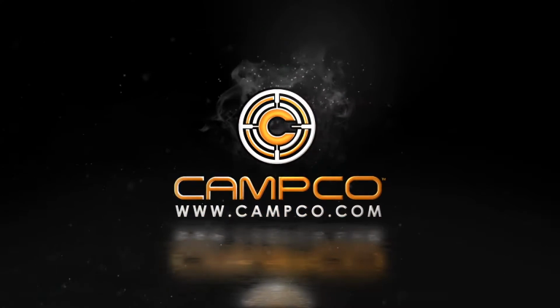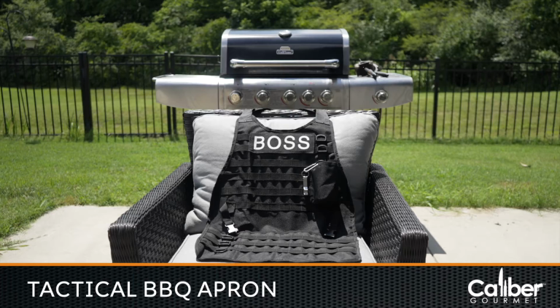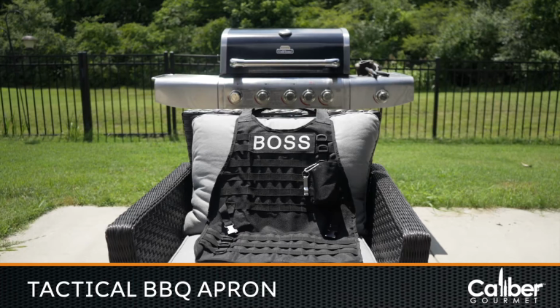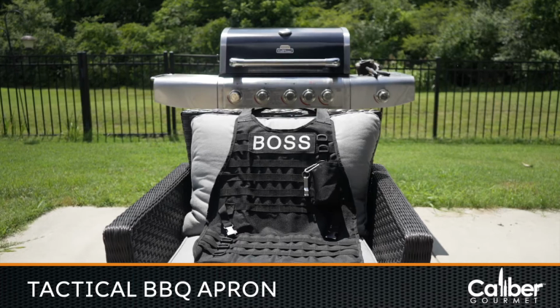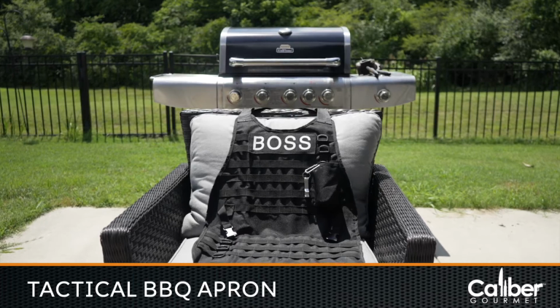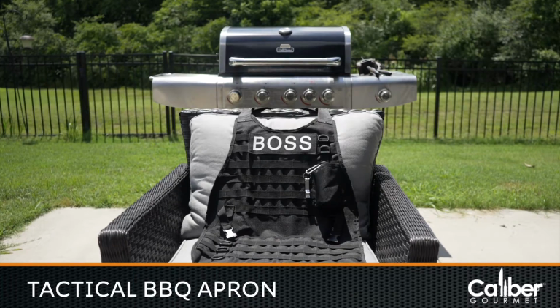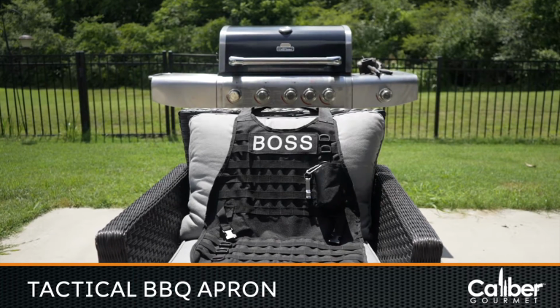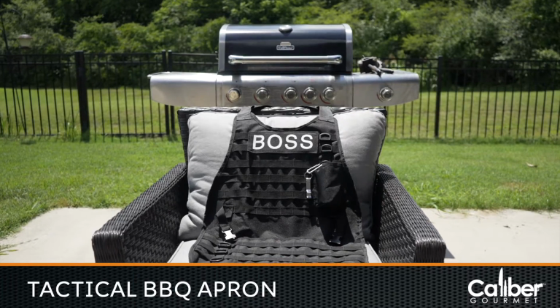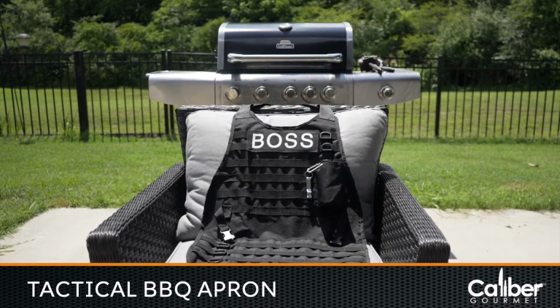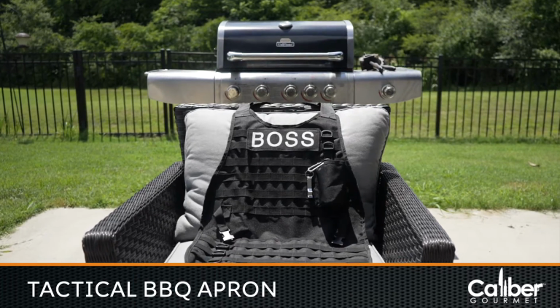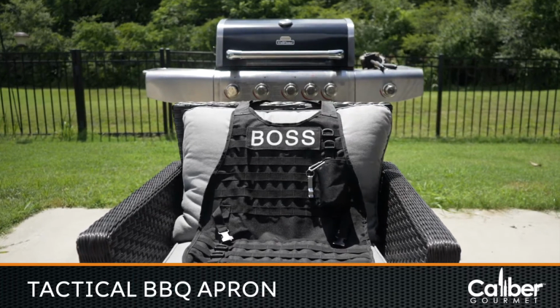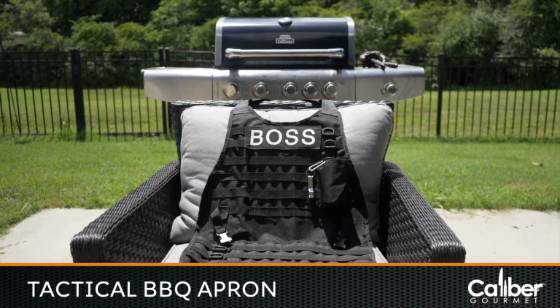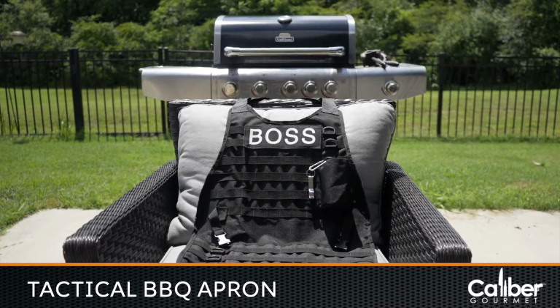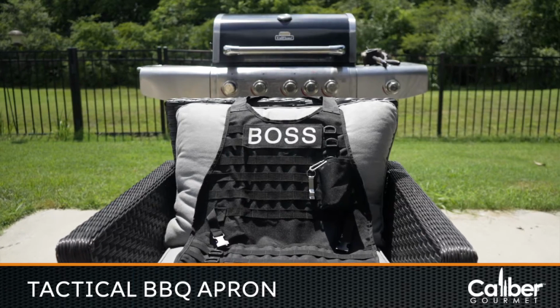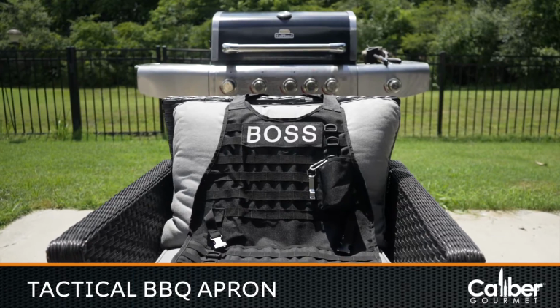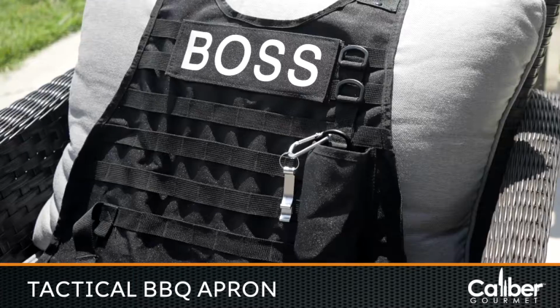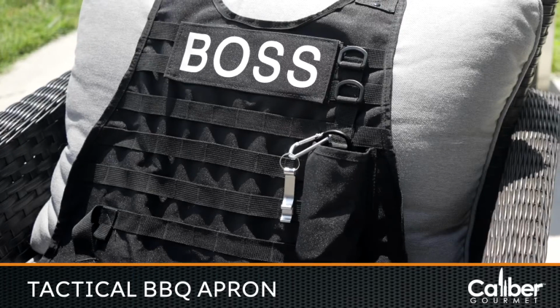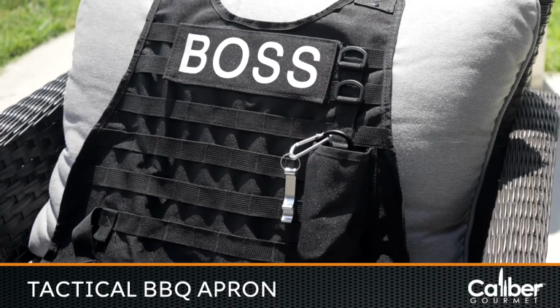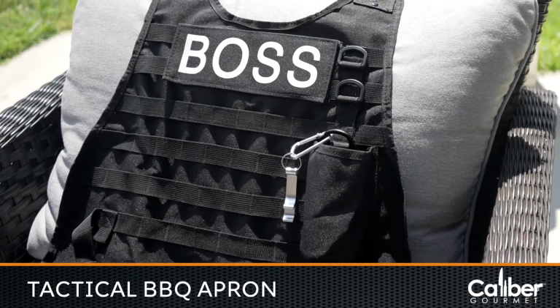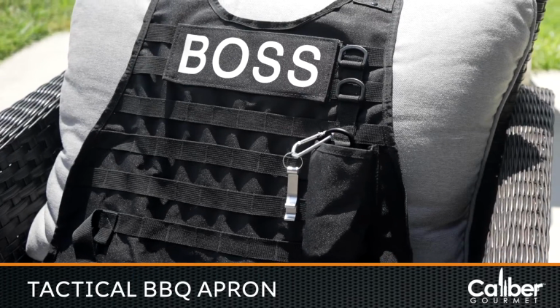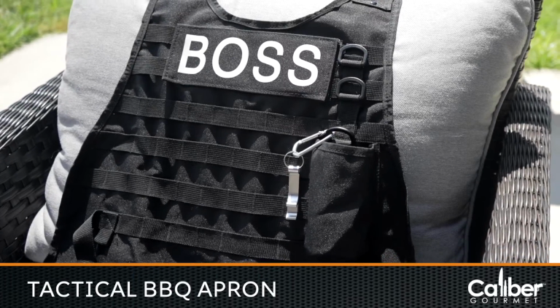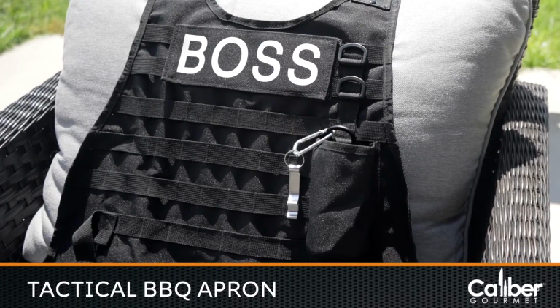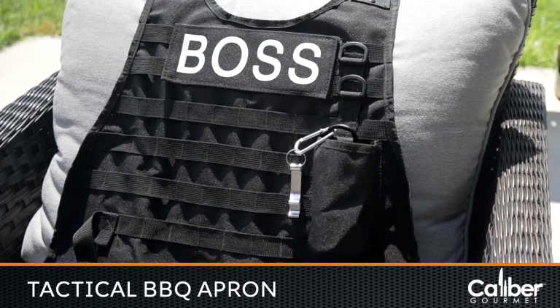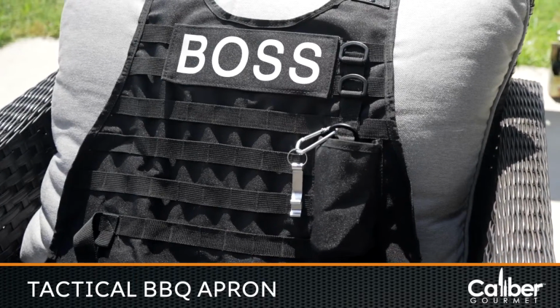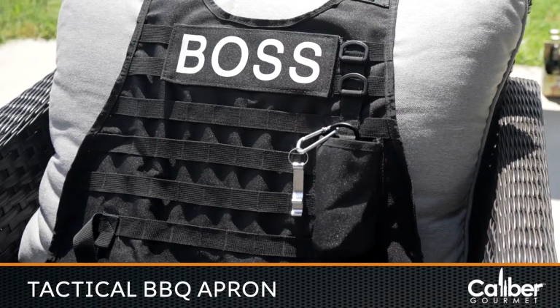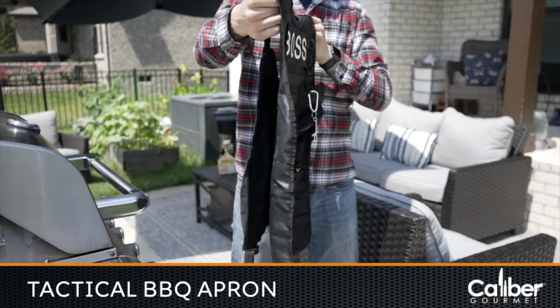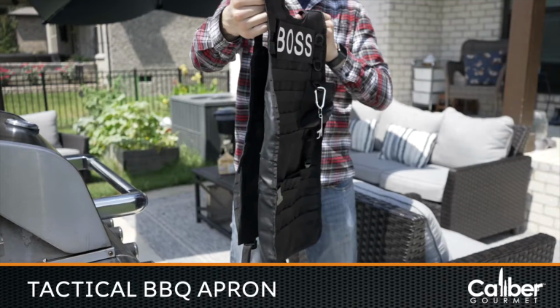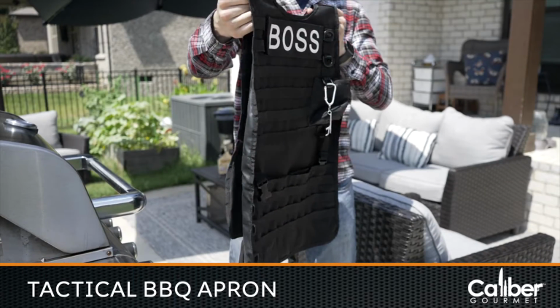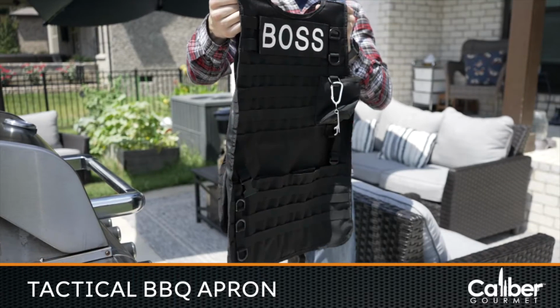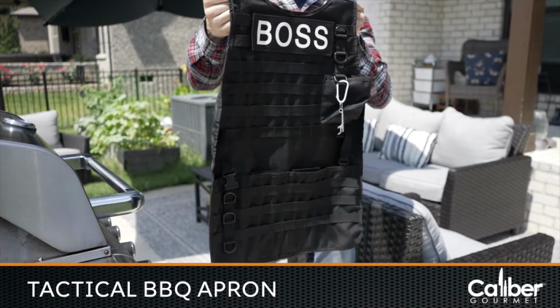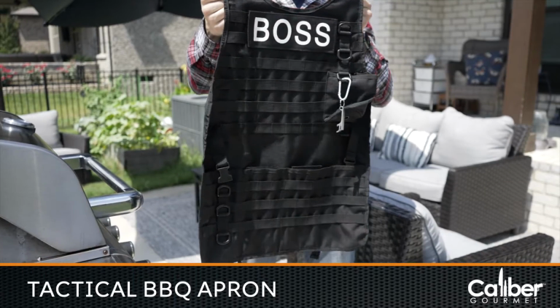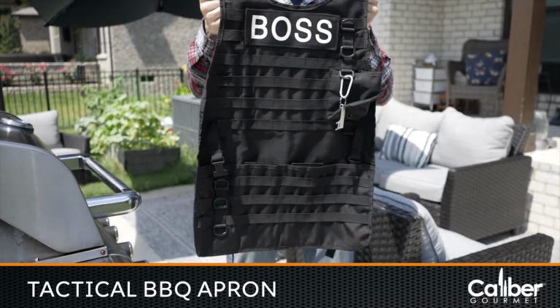When you step up to your grill, you're not fully prepared for the mission until you're wearing a Caliber Gourmet Tactical Barbecue Apron.